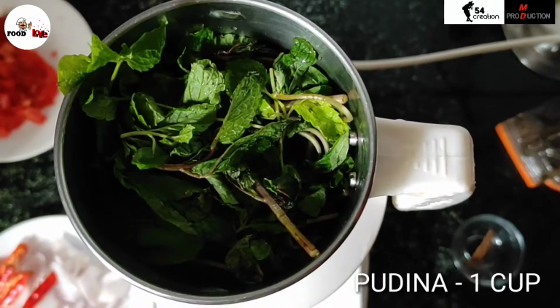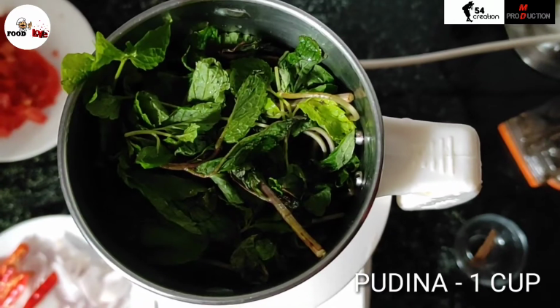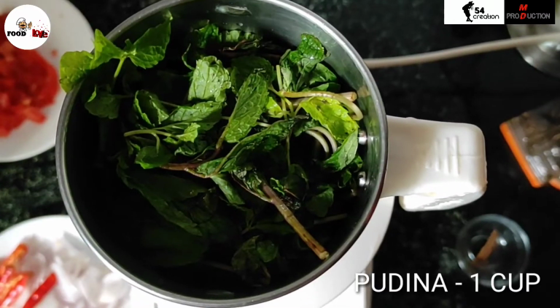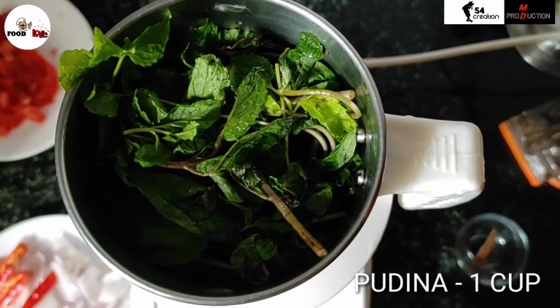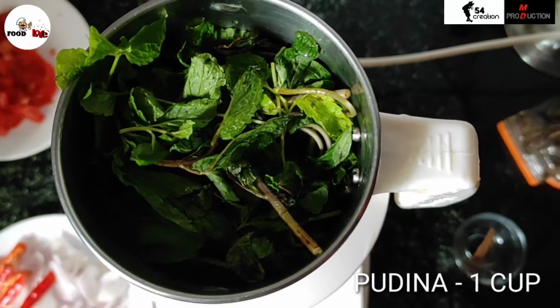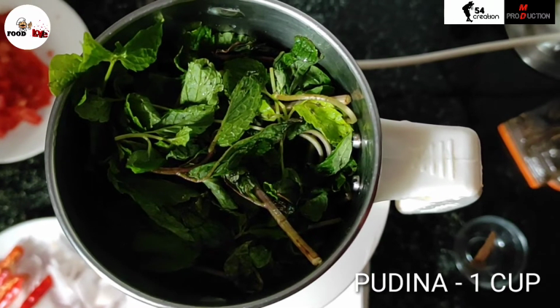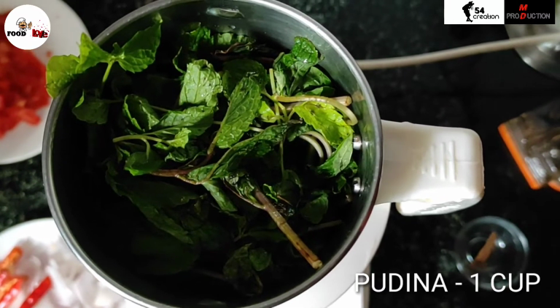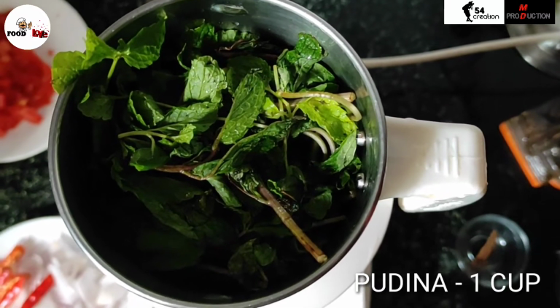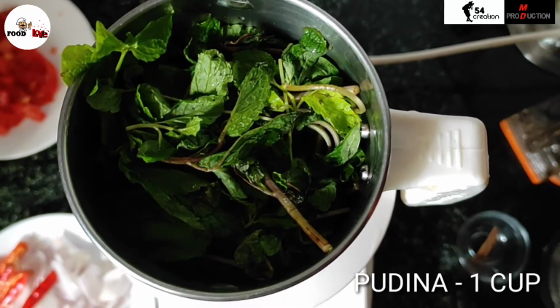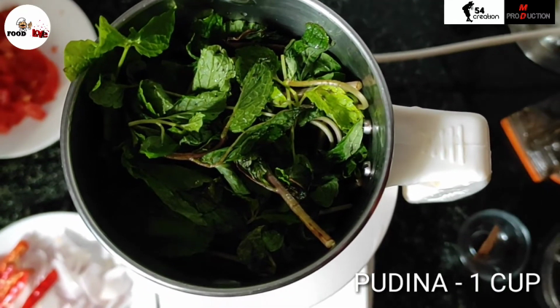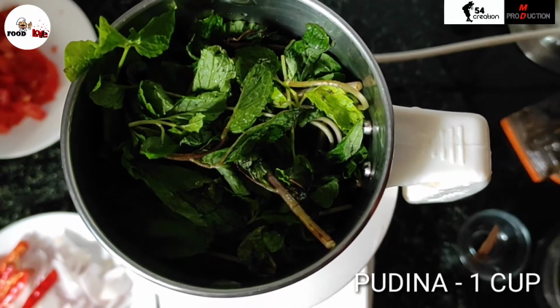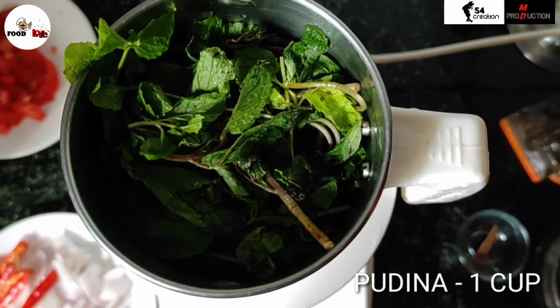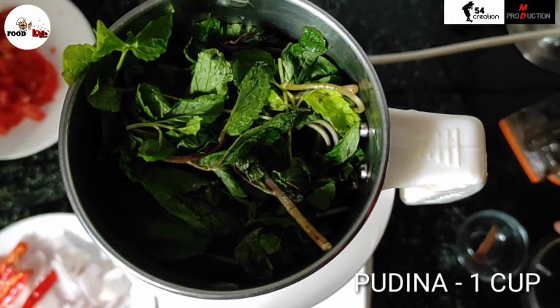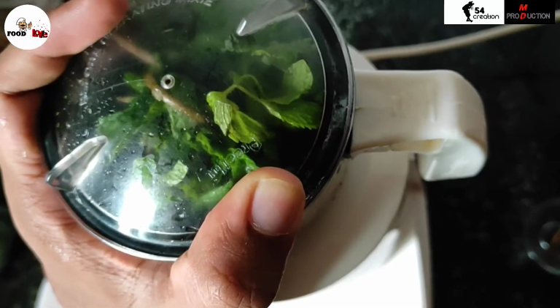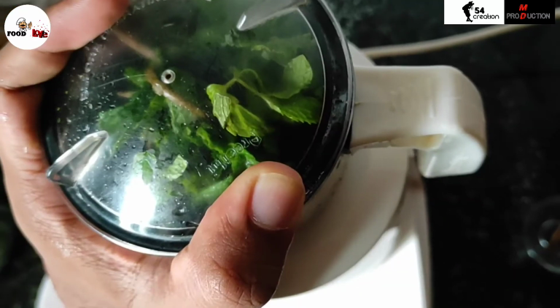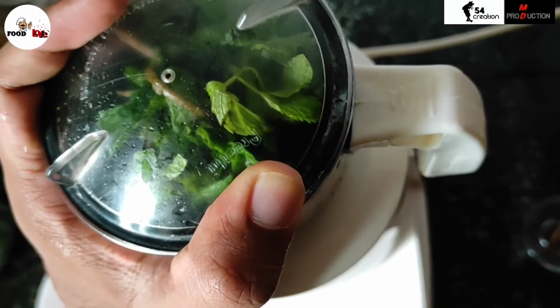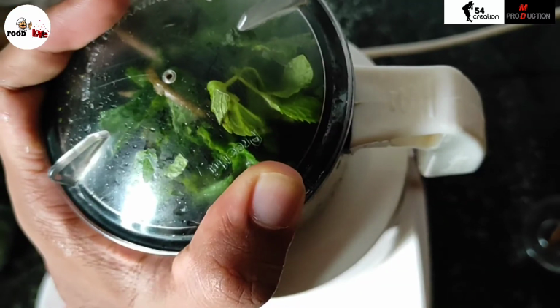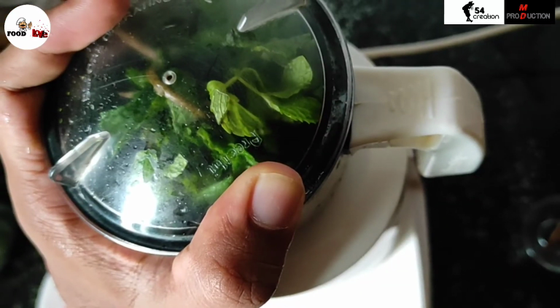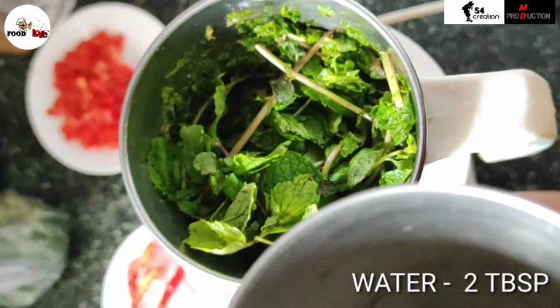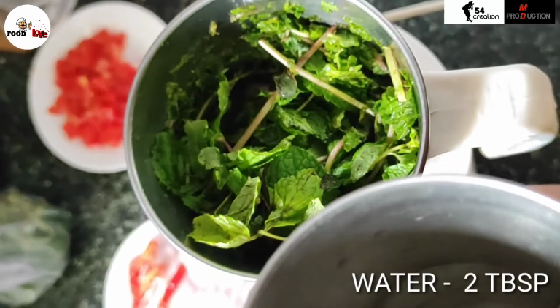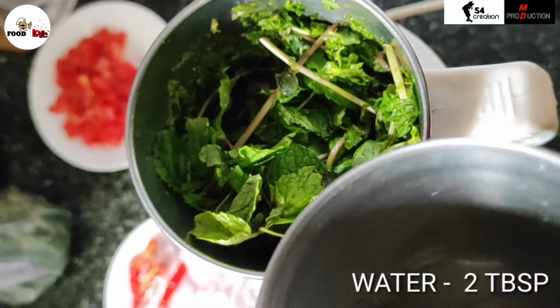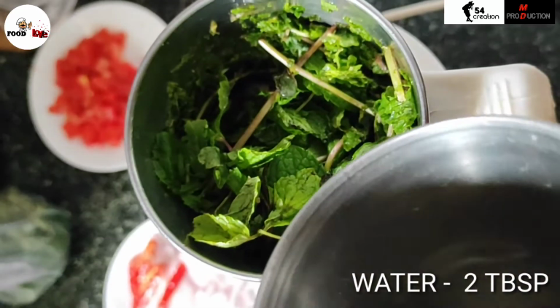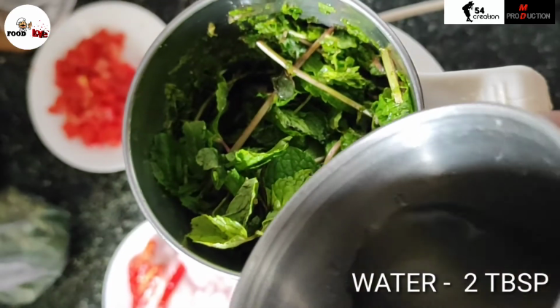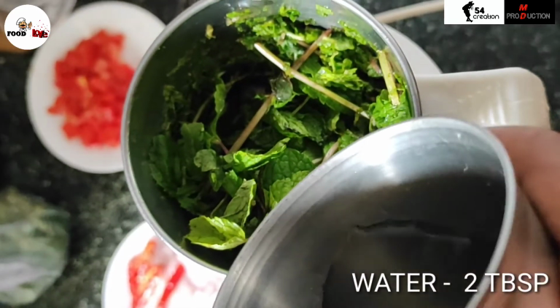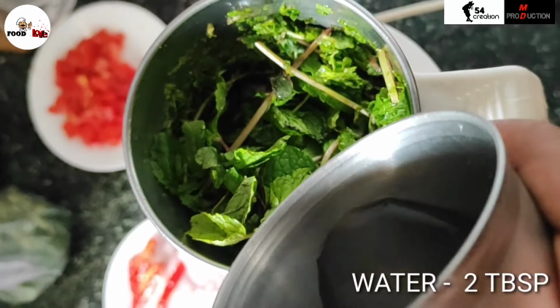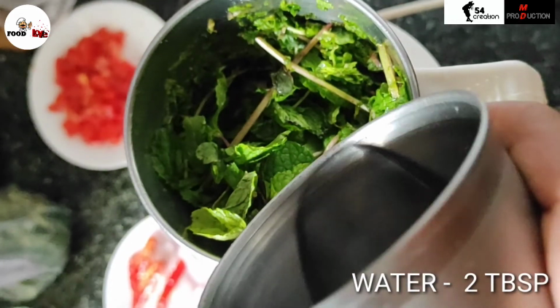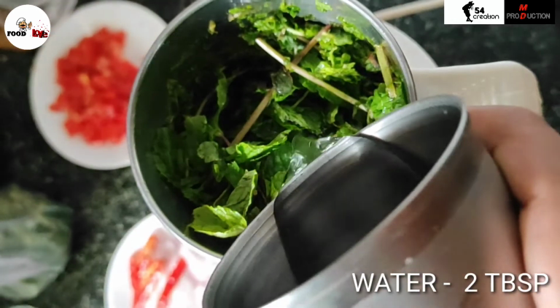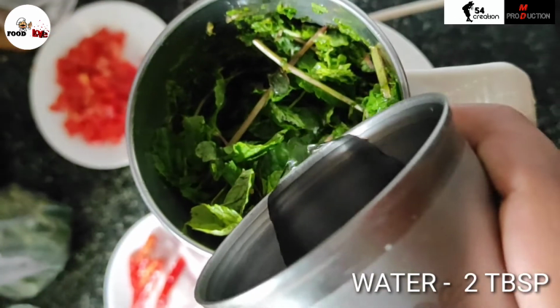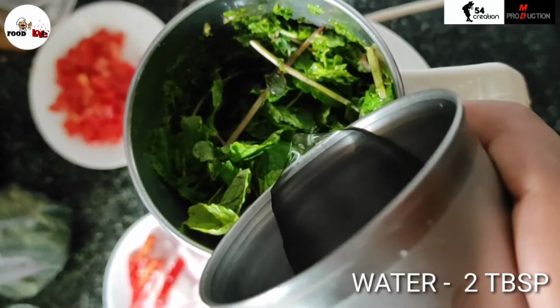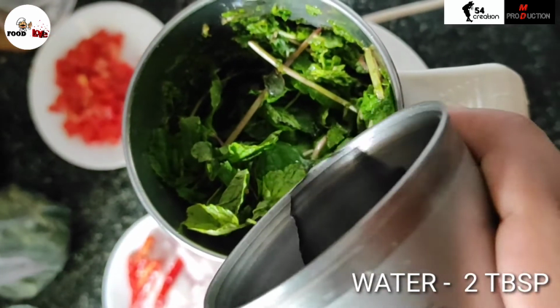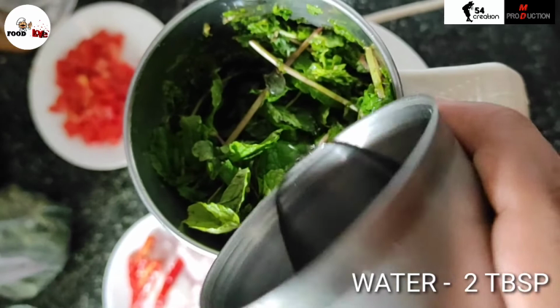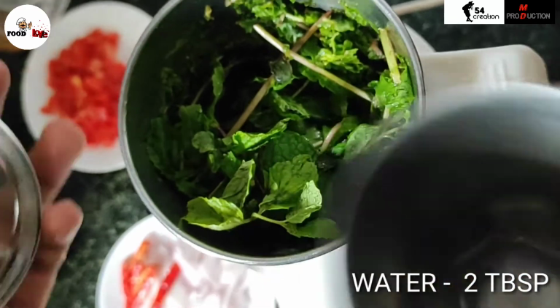First we will grind pudina. We will add some water to grind it into a paste.